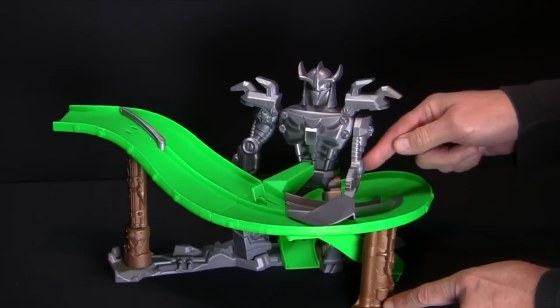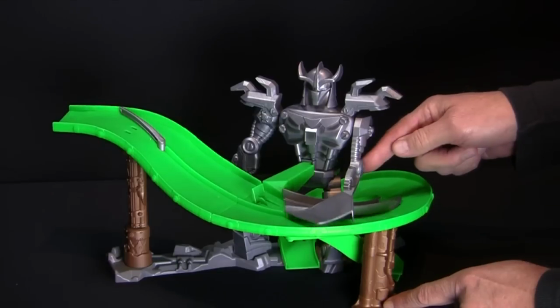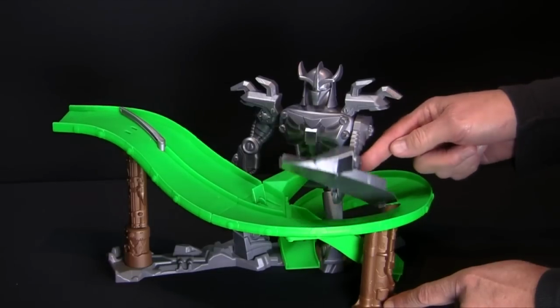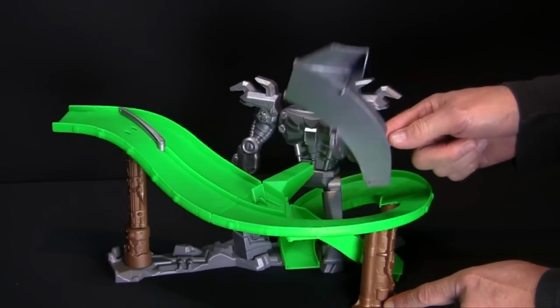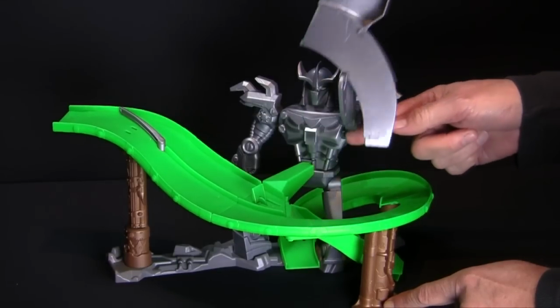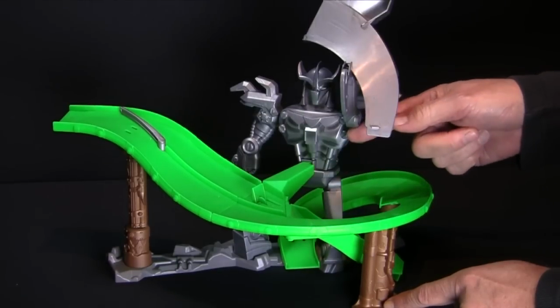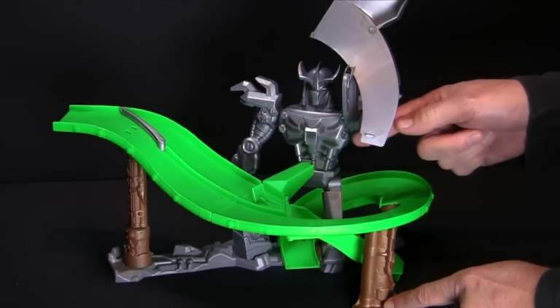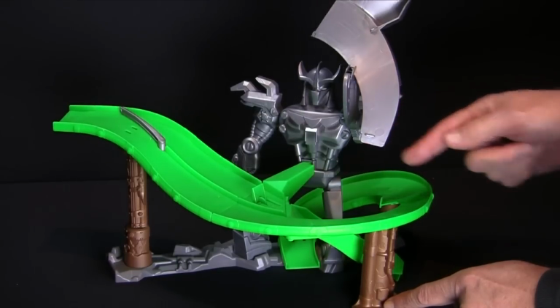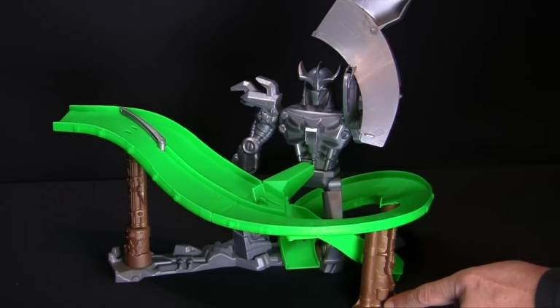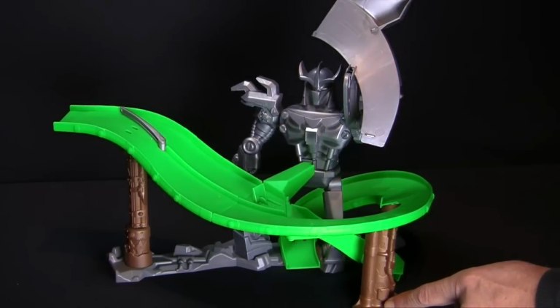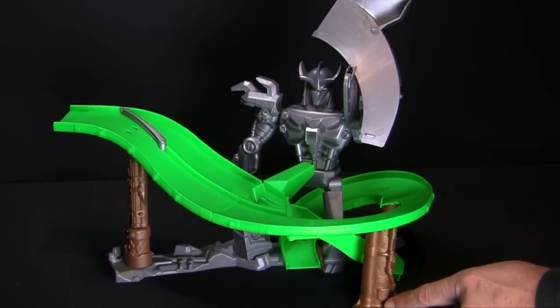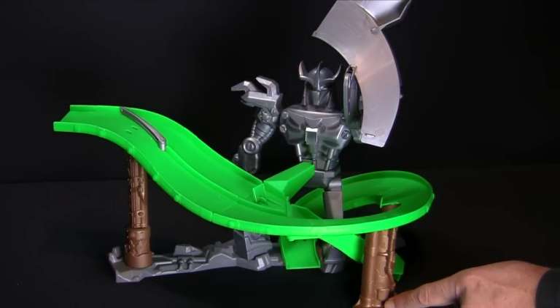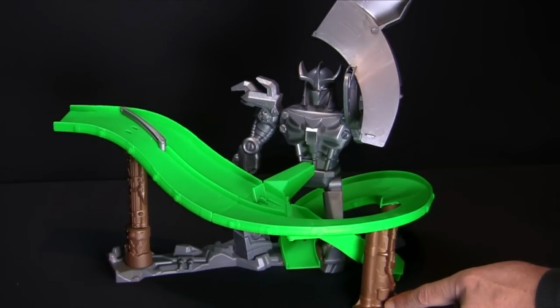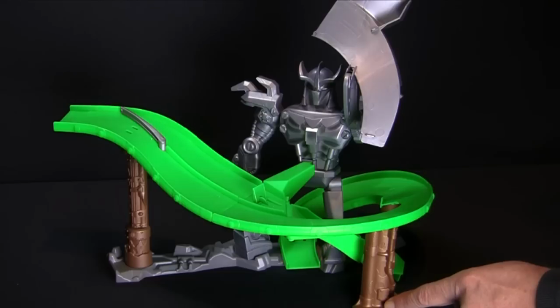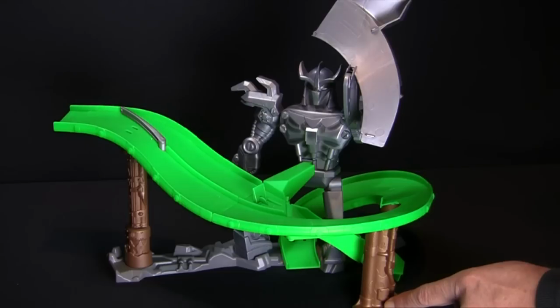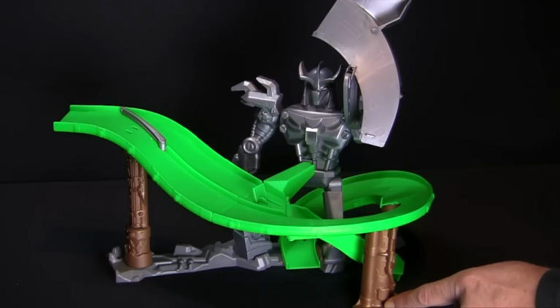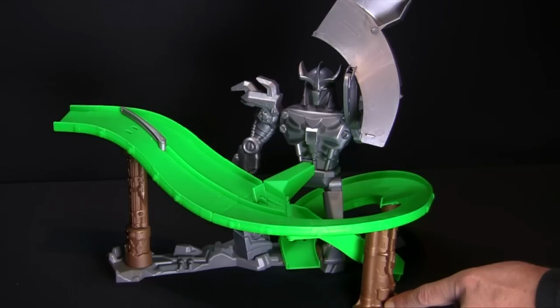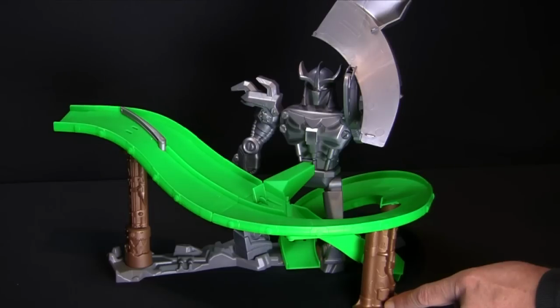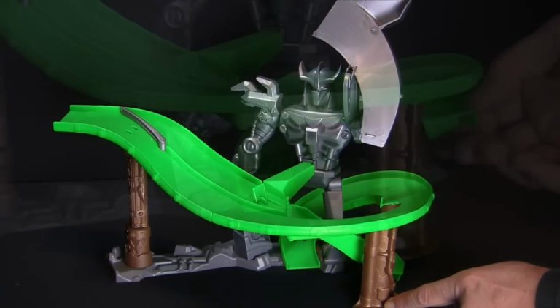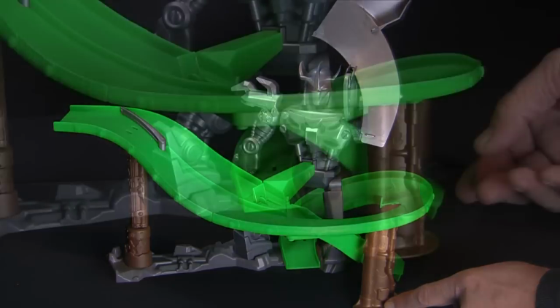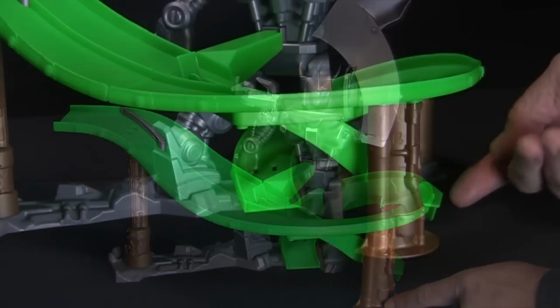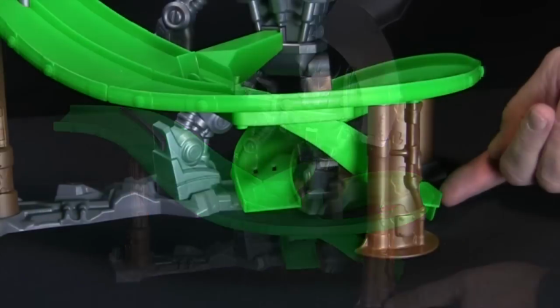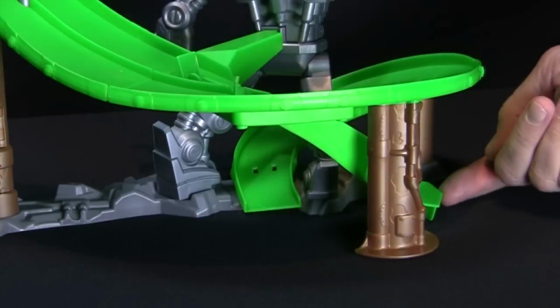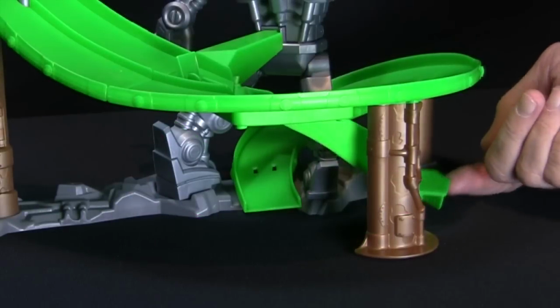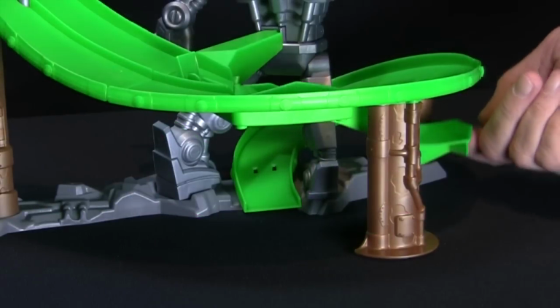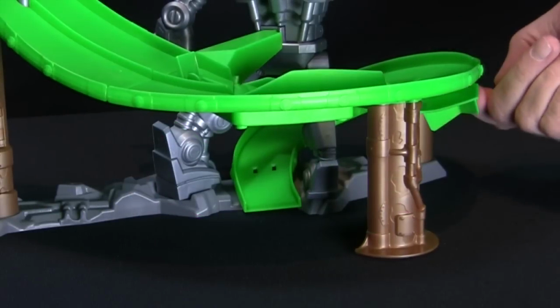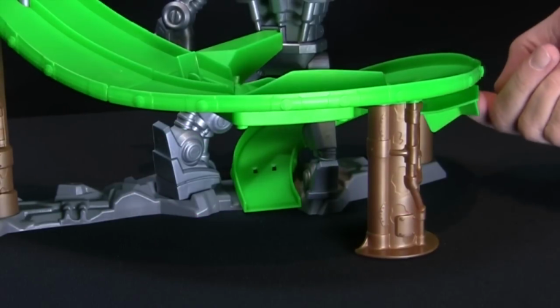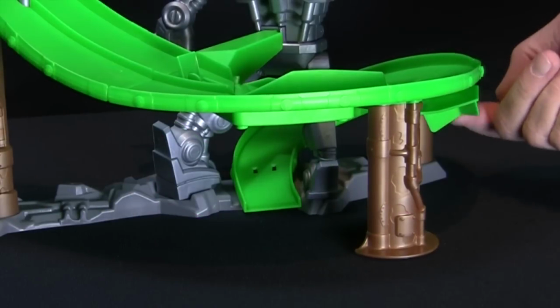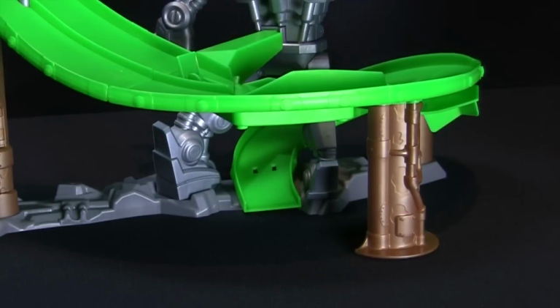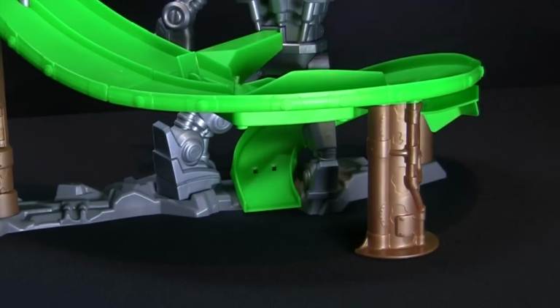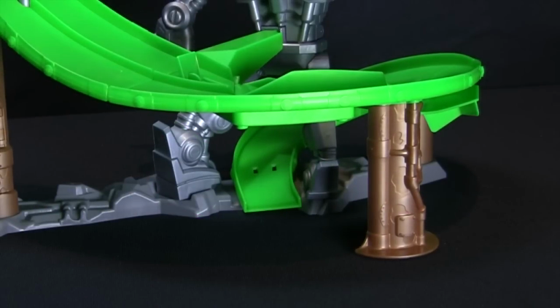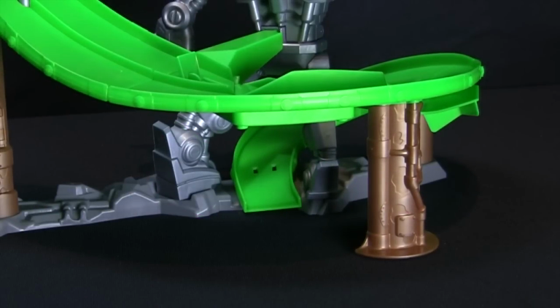To set Shredder's trap, lift up his crushing arm until it locks in place. Then, lift the escape ramp up.